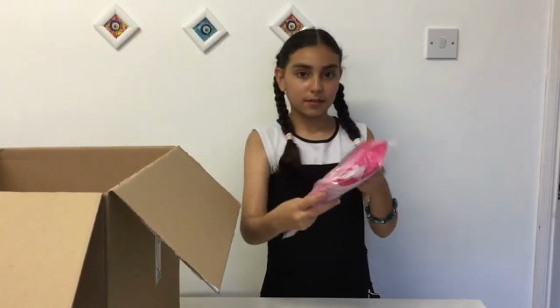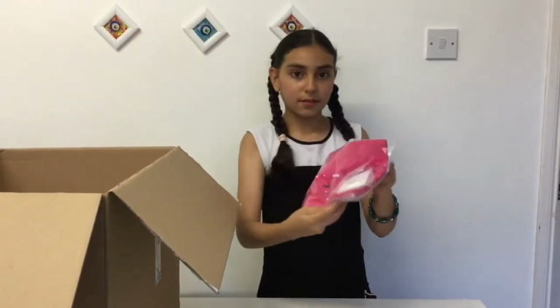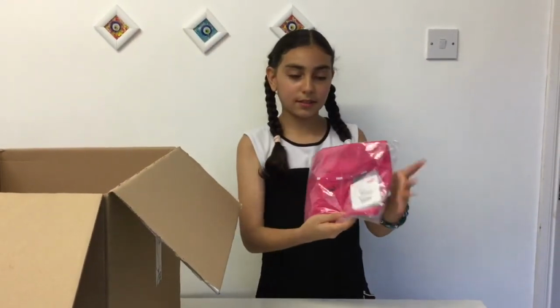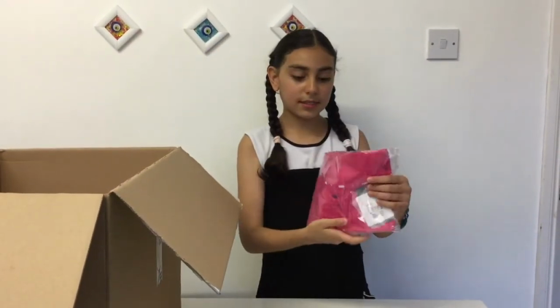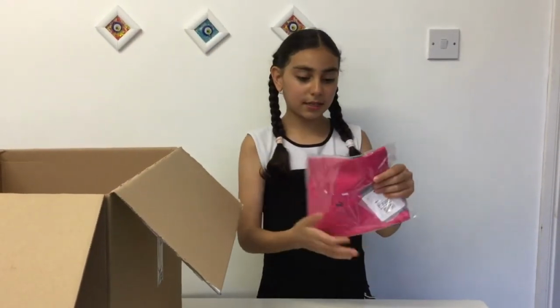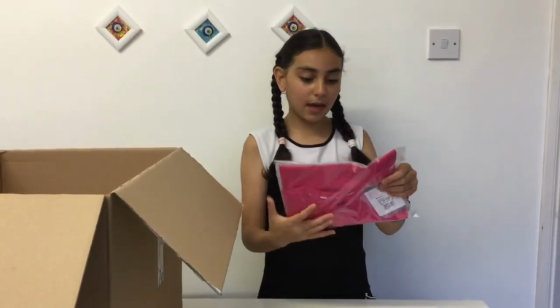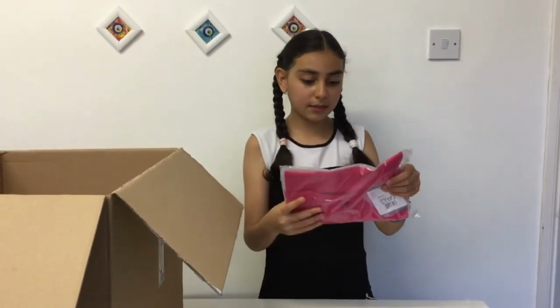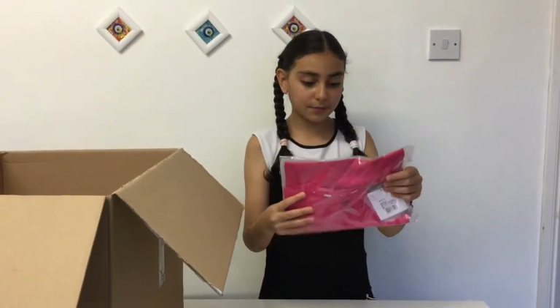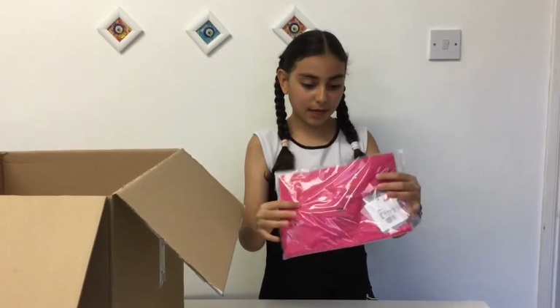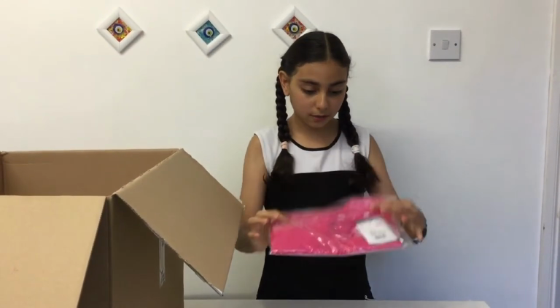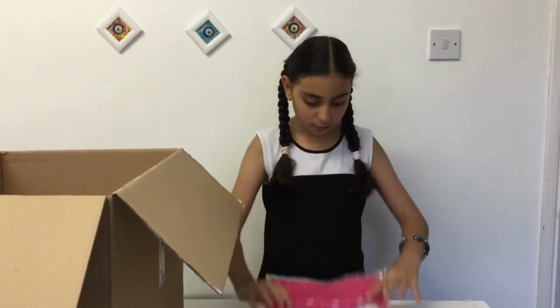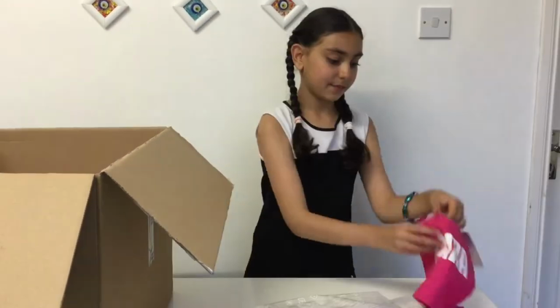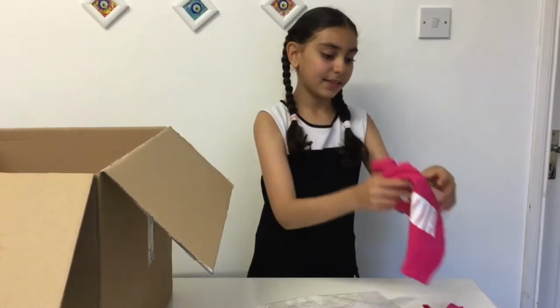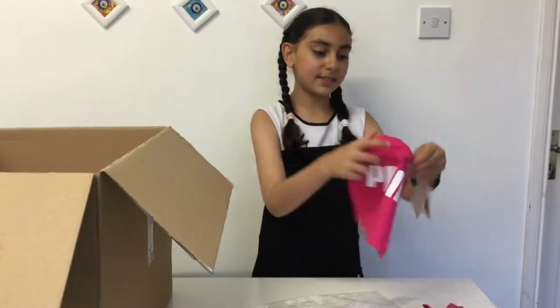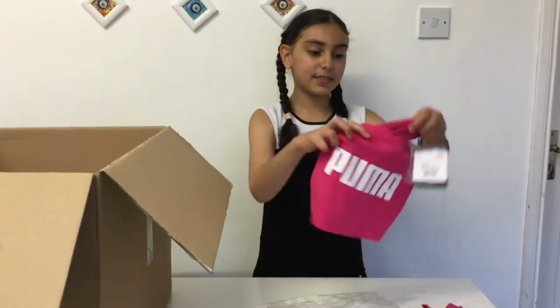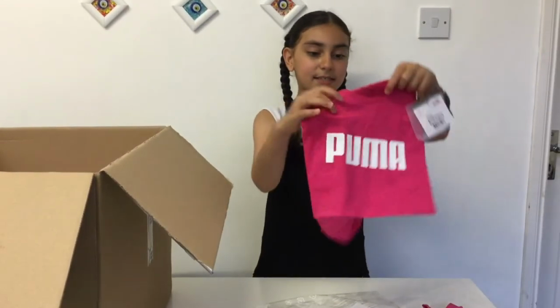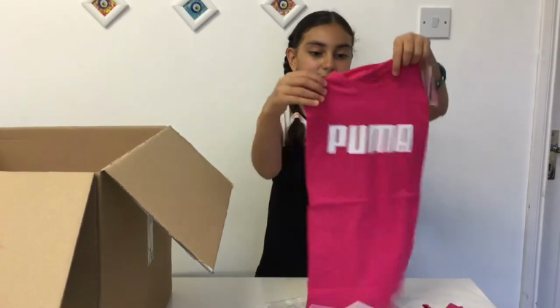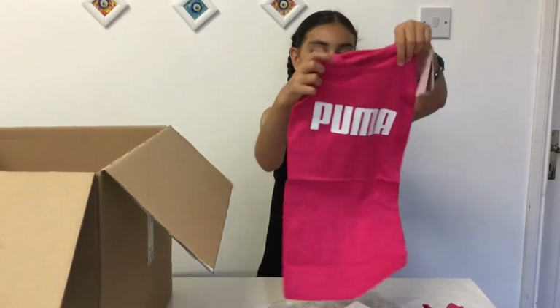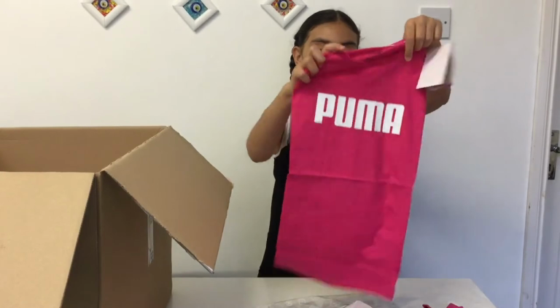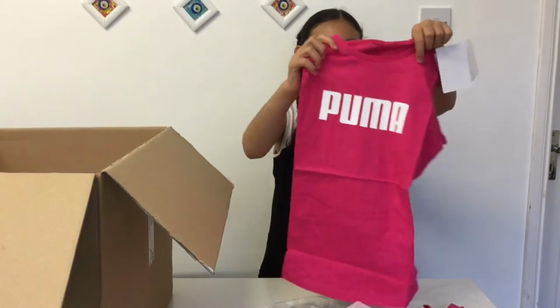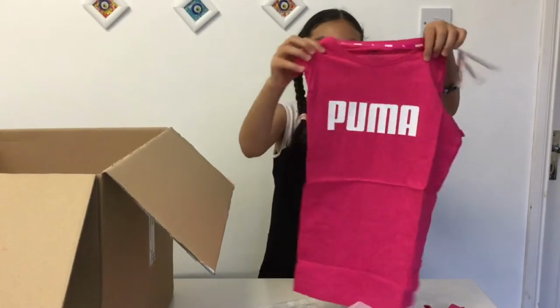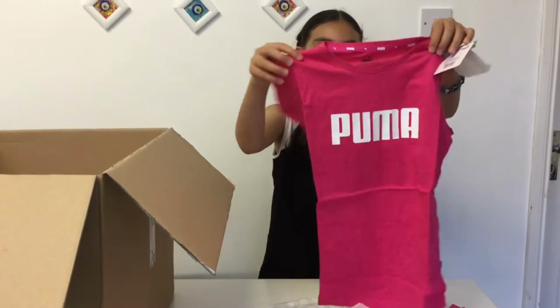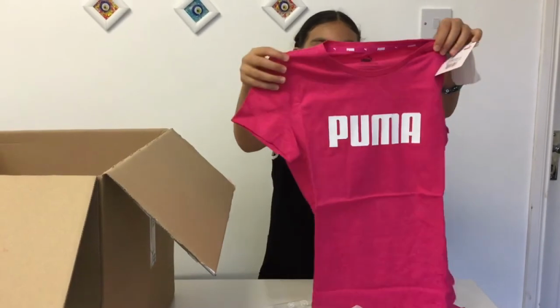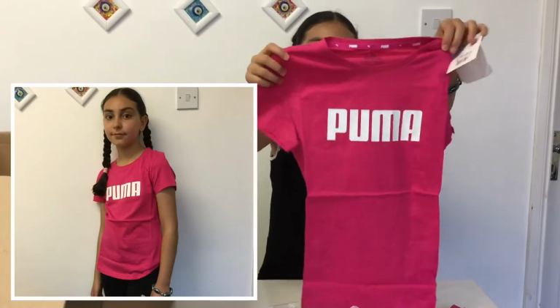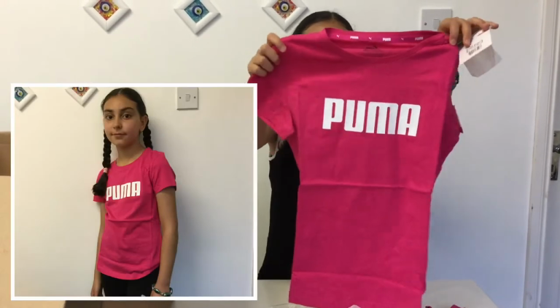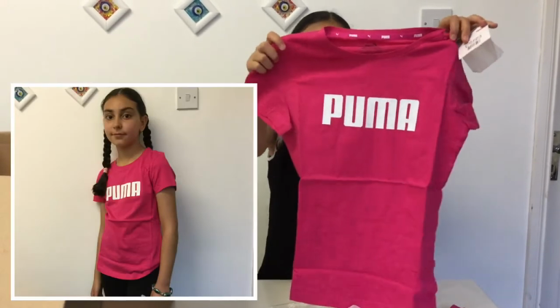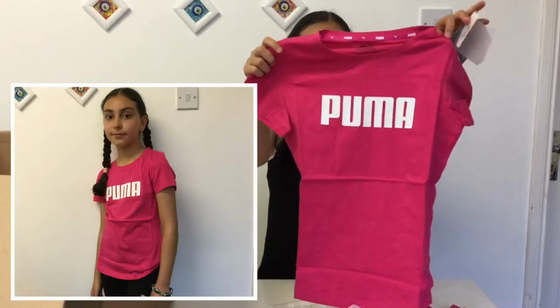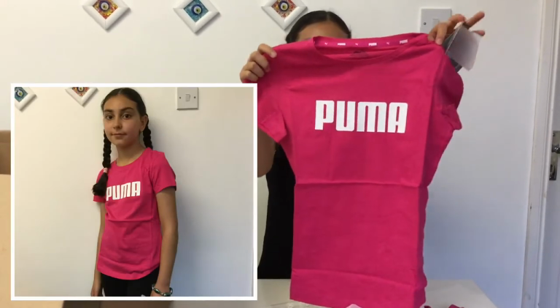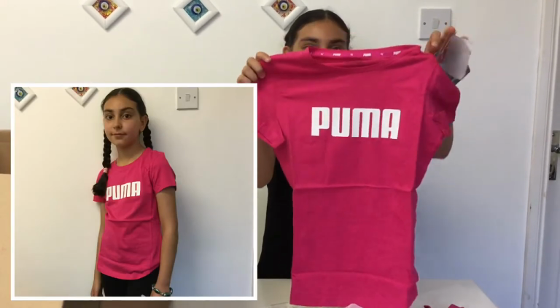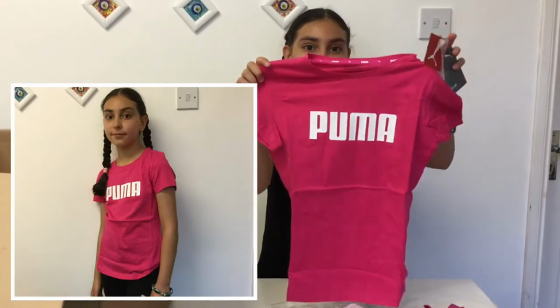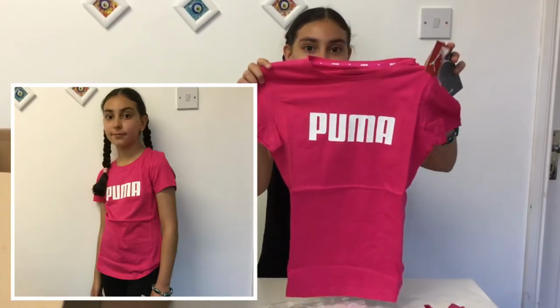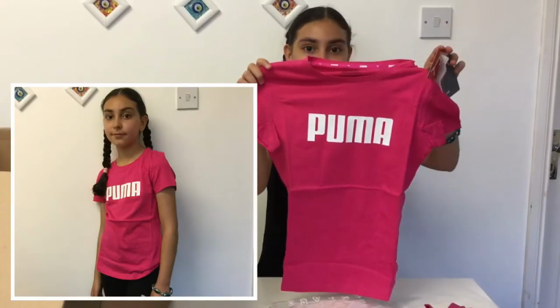The second item that I got is this t-shirt and I like it as well.